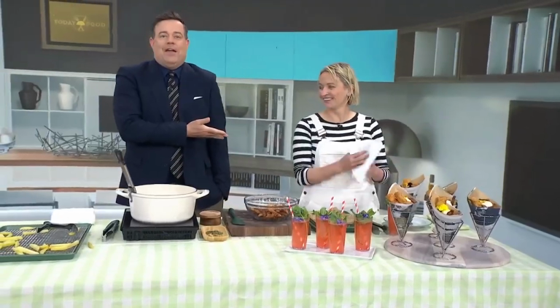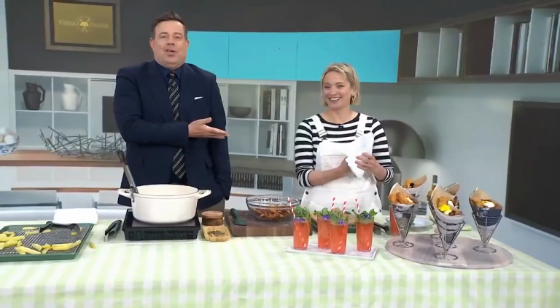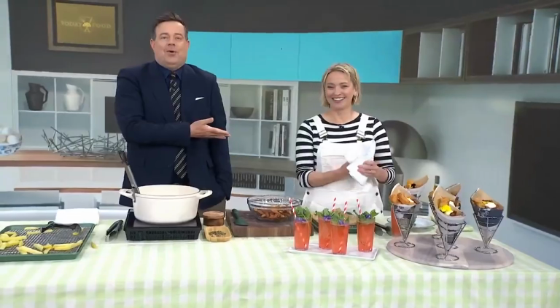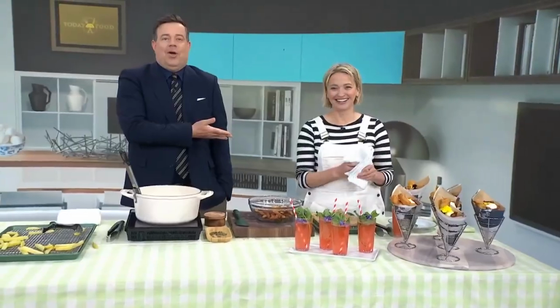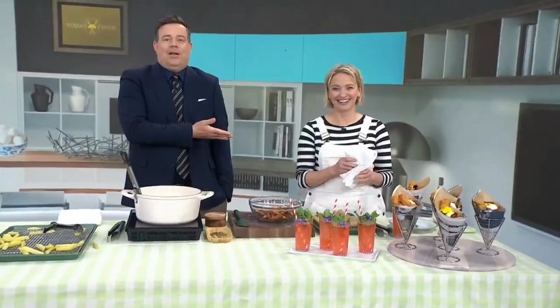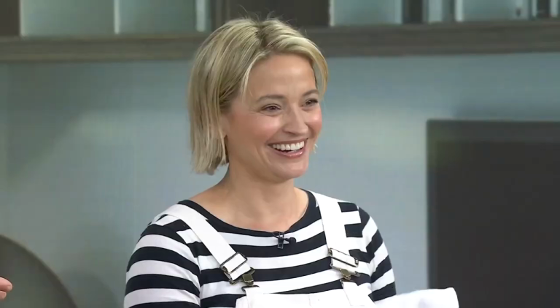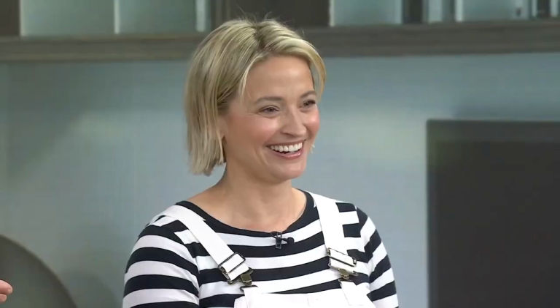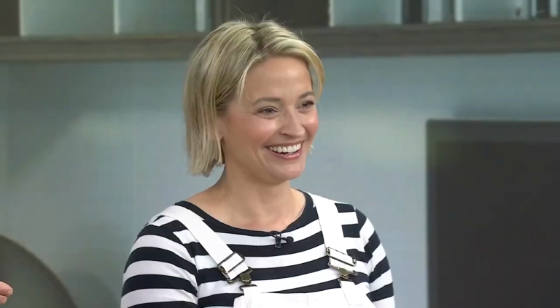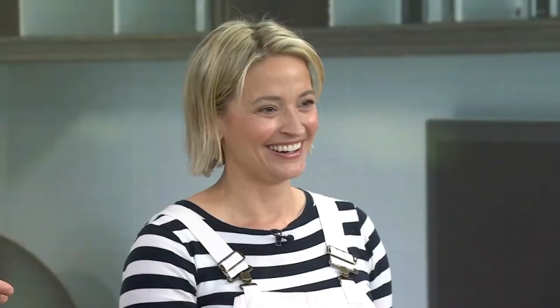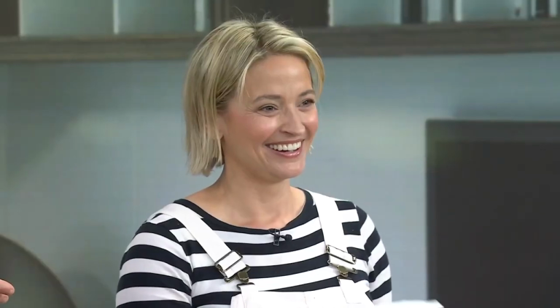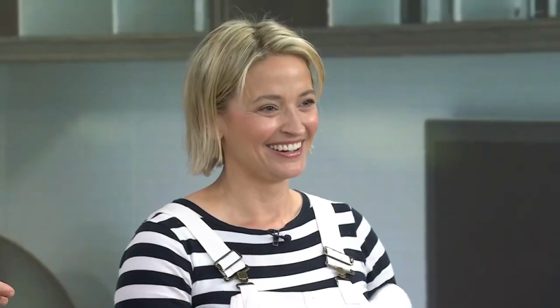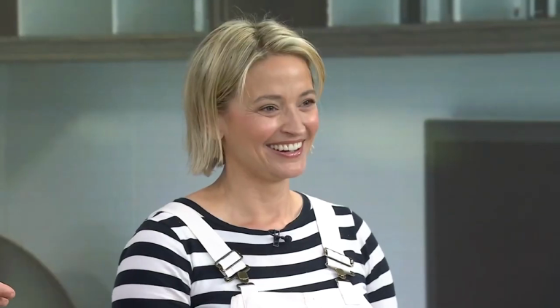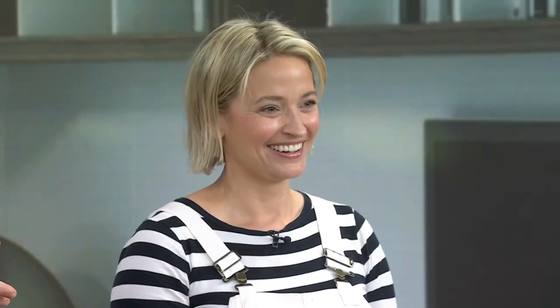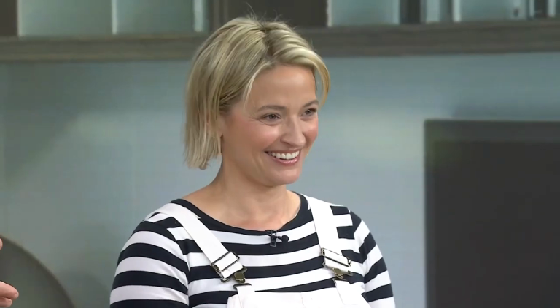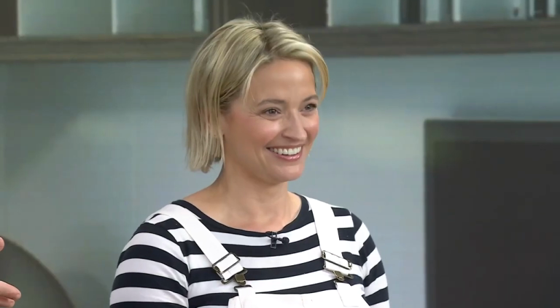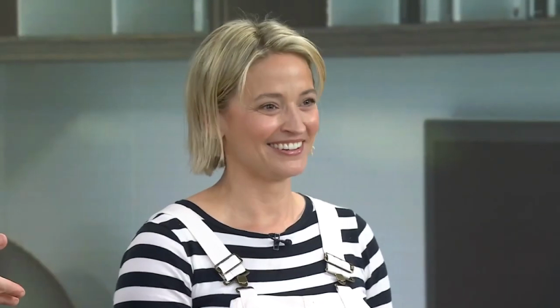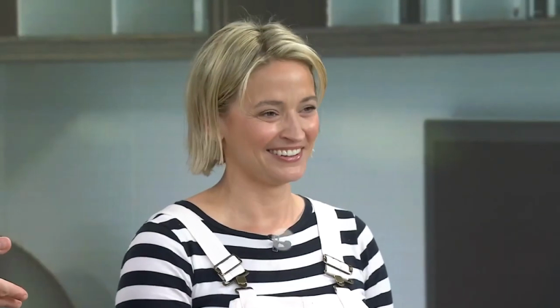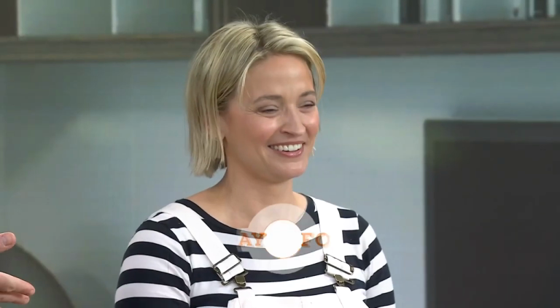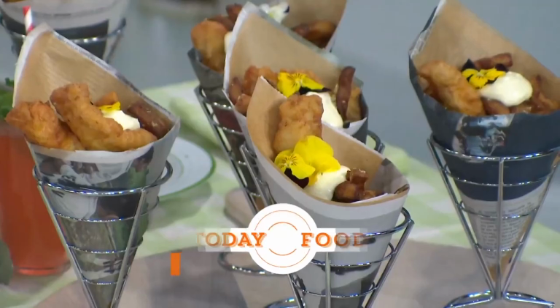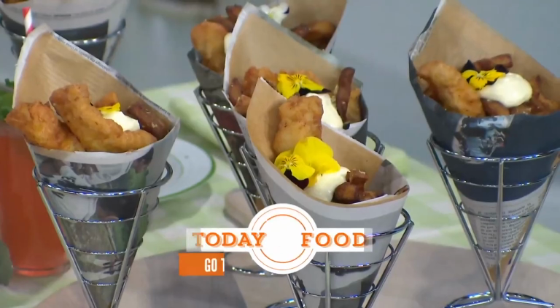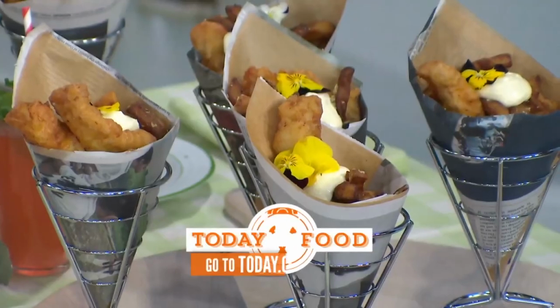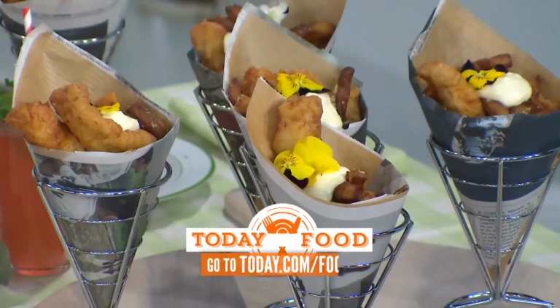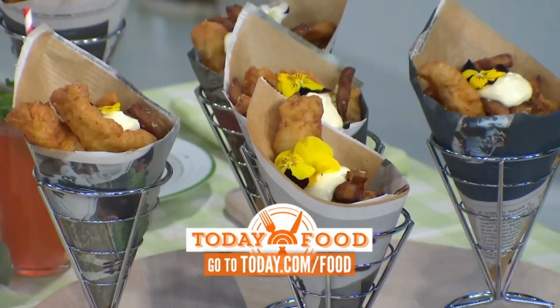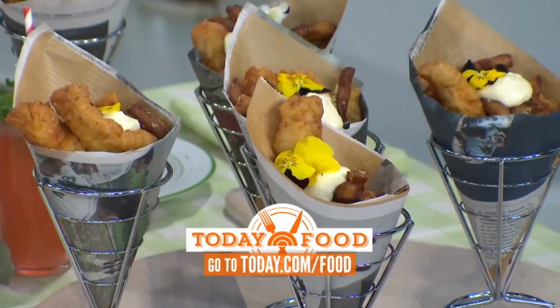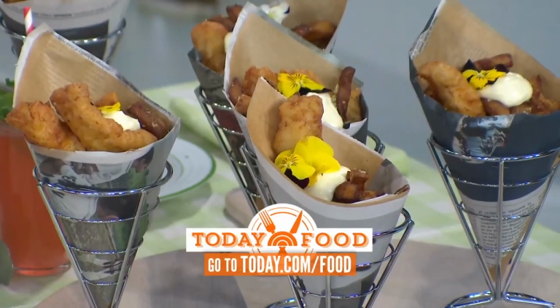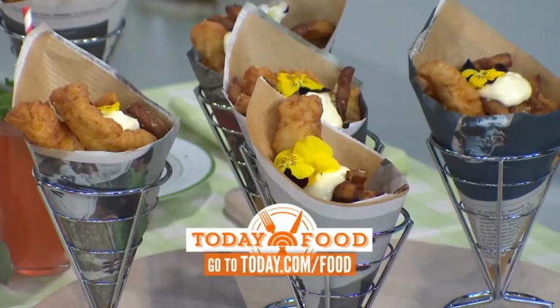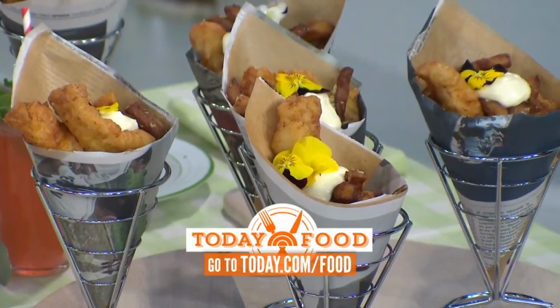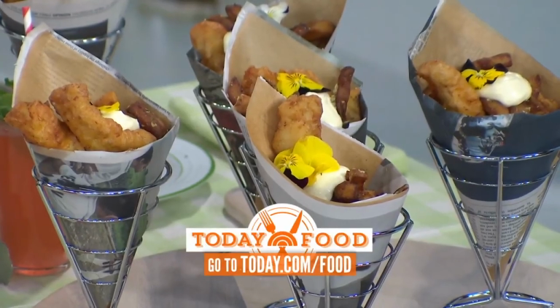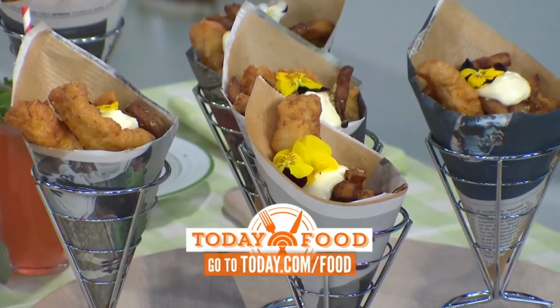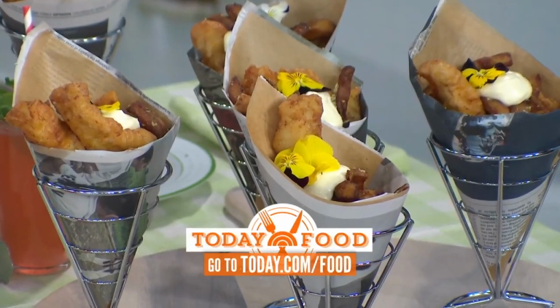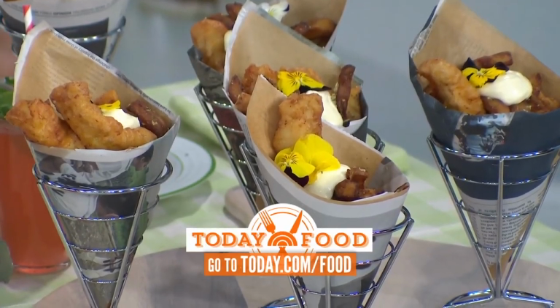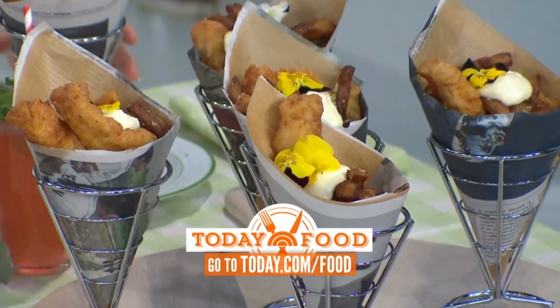Erin, thank you. For recipes and pre-orders of Big Heart, Little Stove, go to today.com.